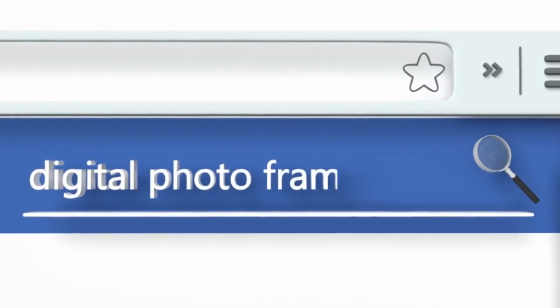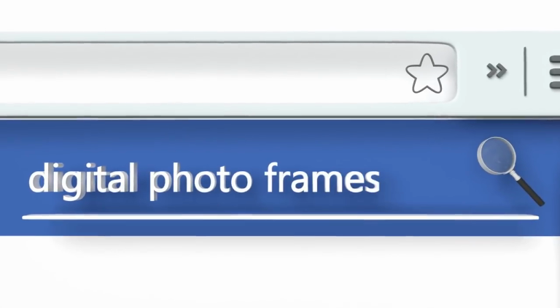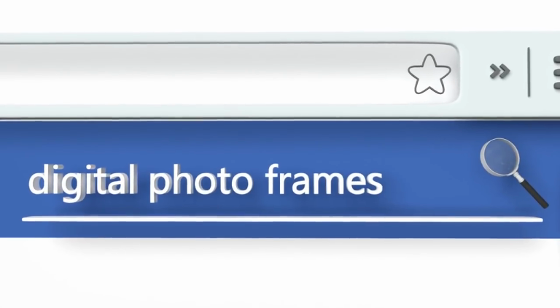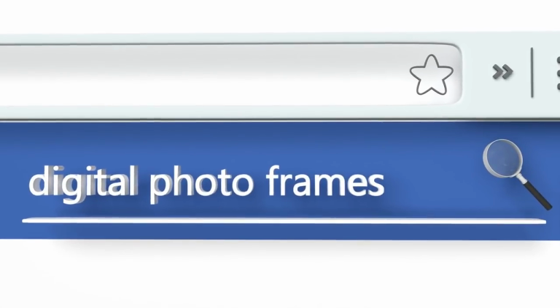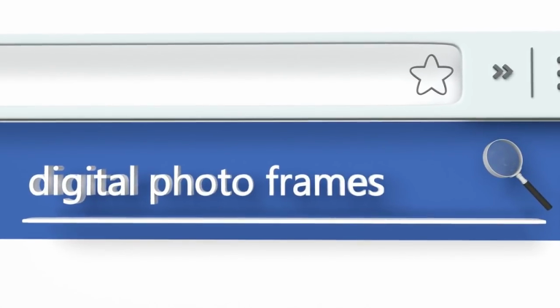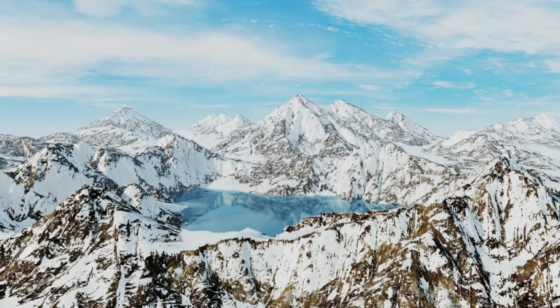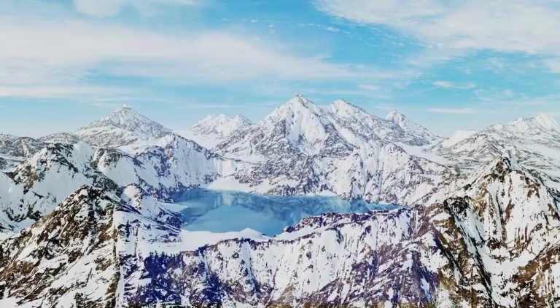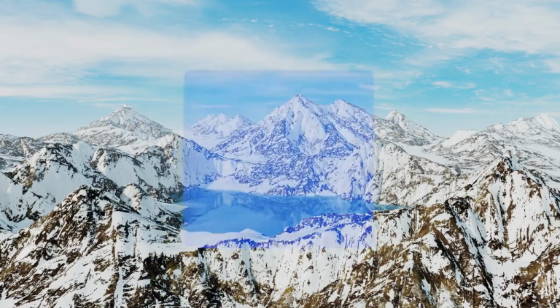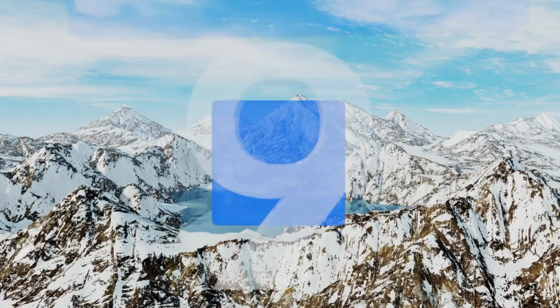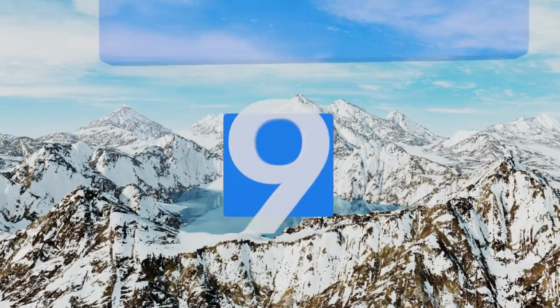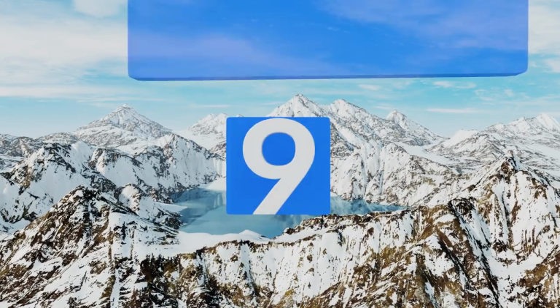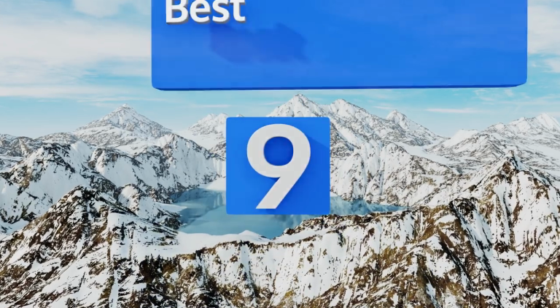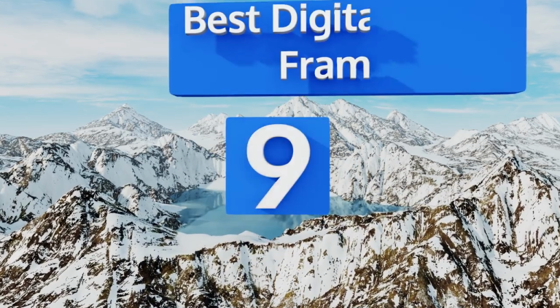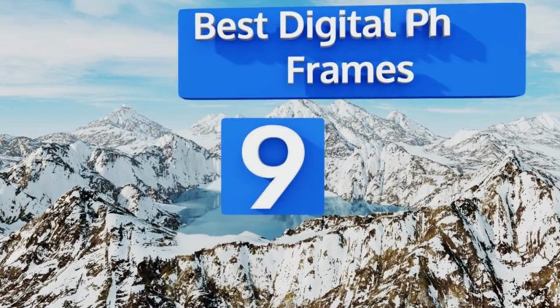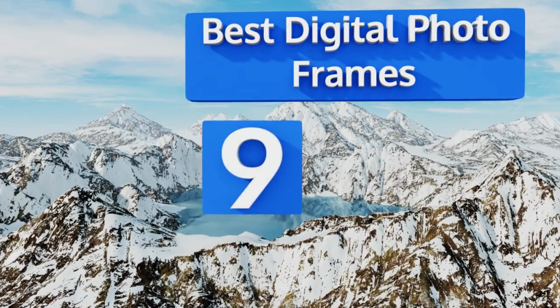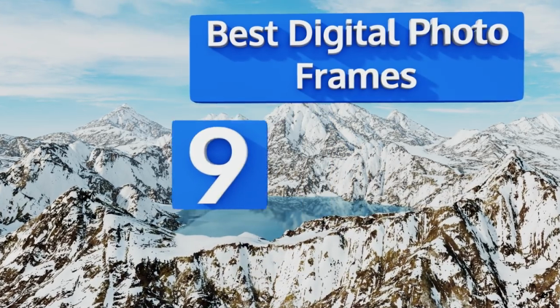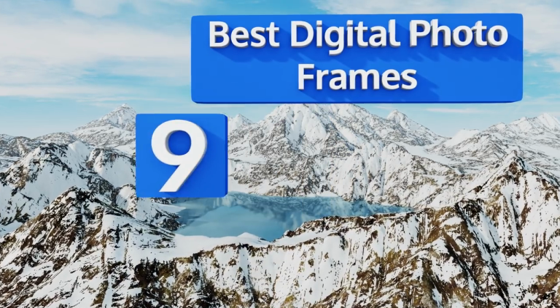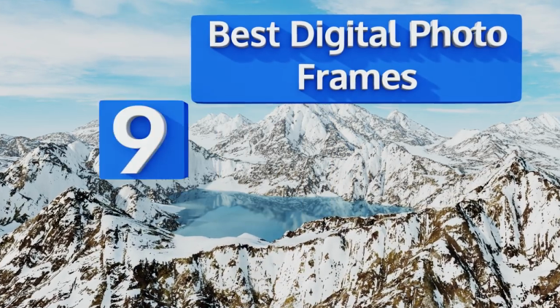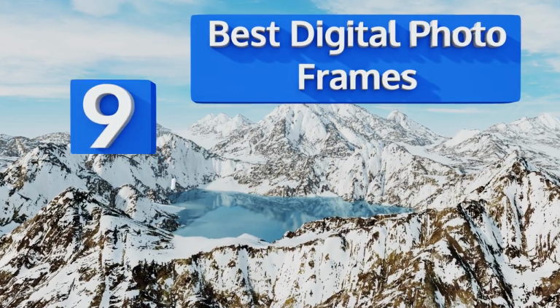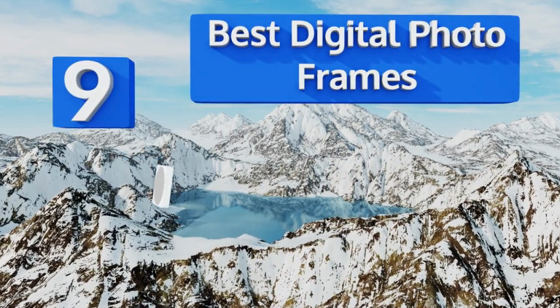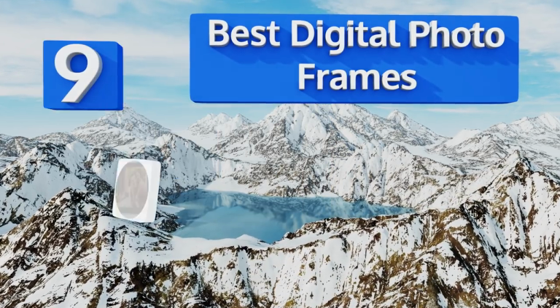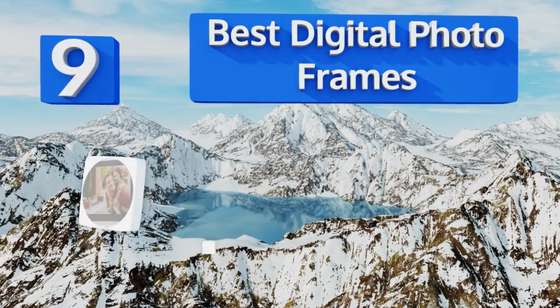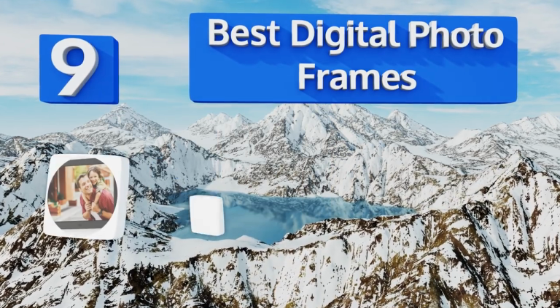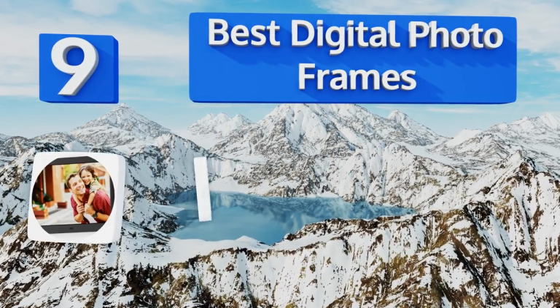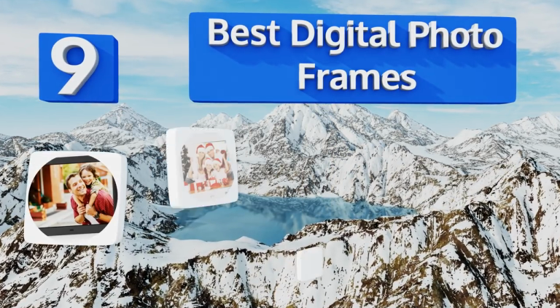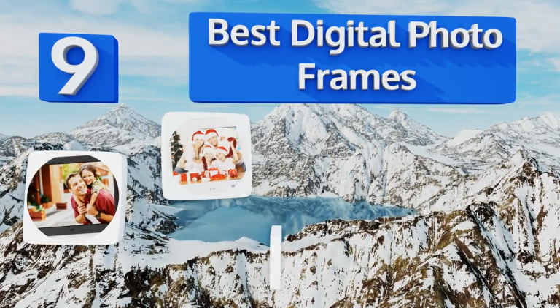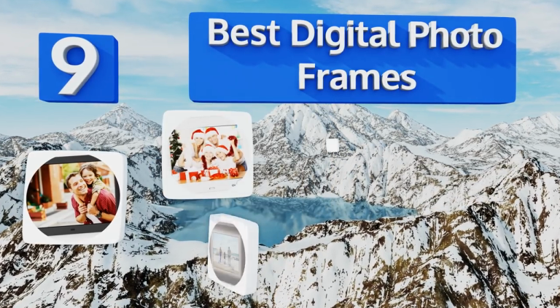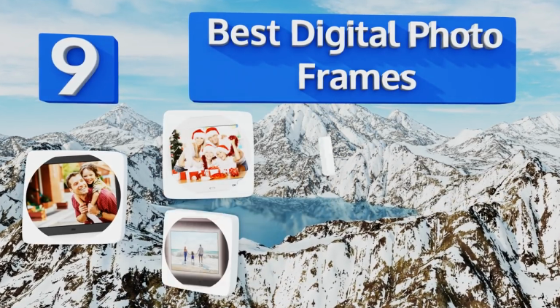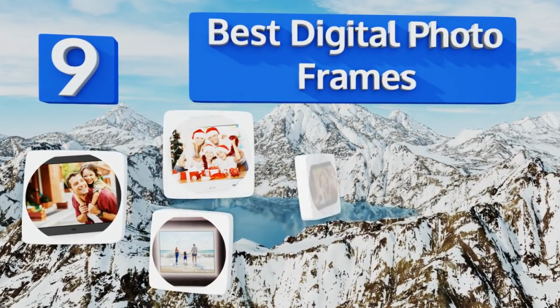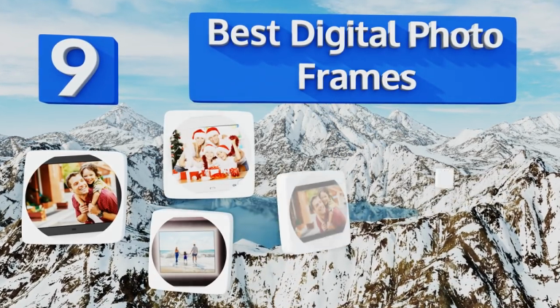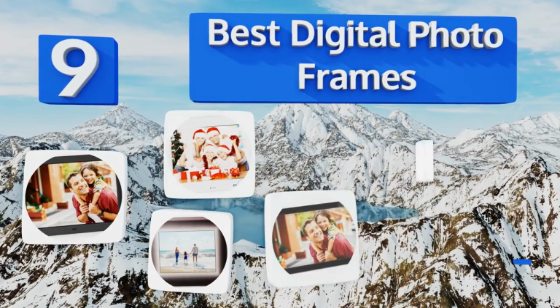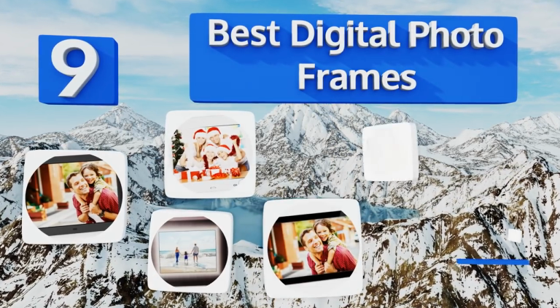EasyVid presents the nine best digital photo frames. Let's get started with the list.